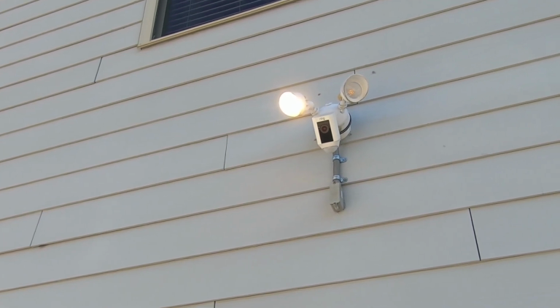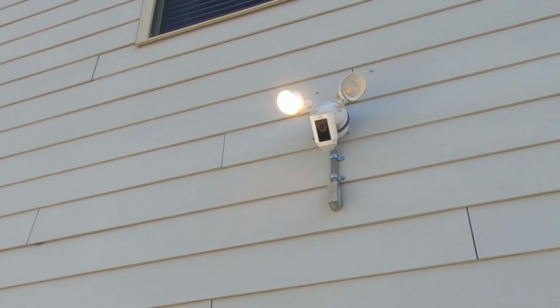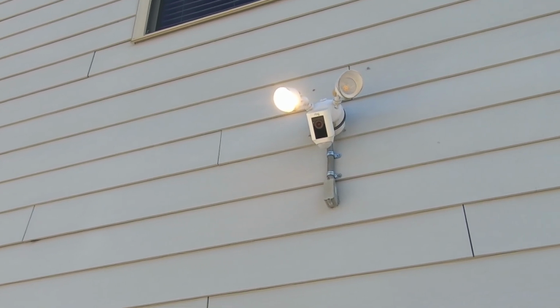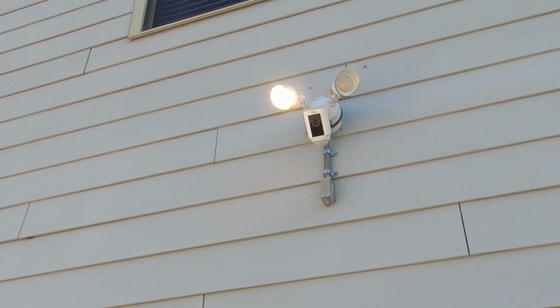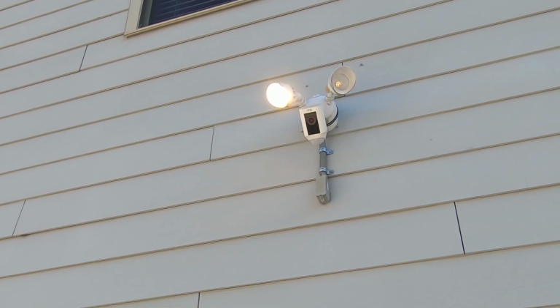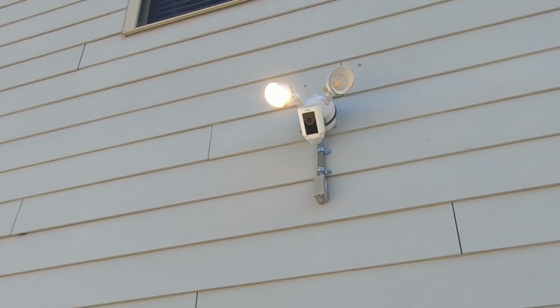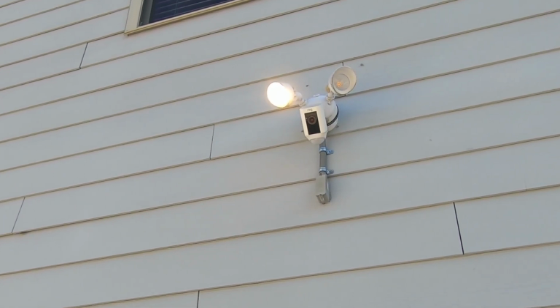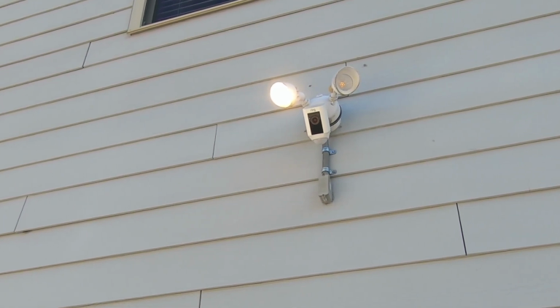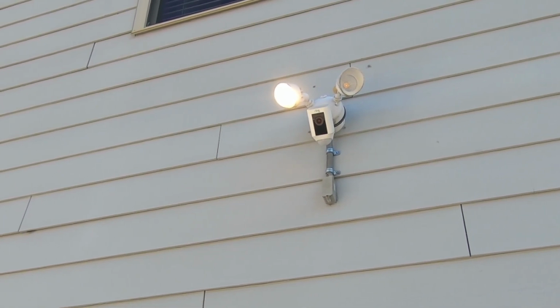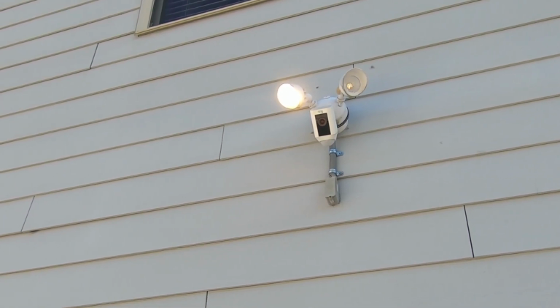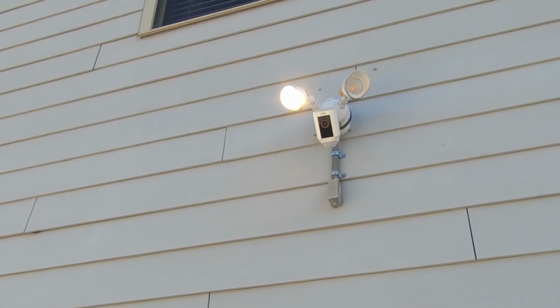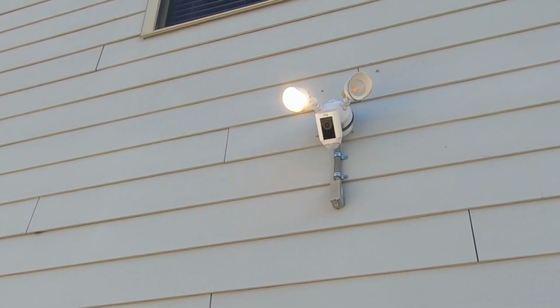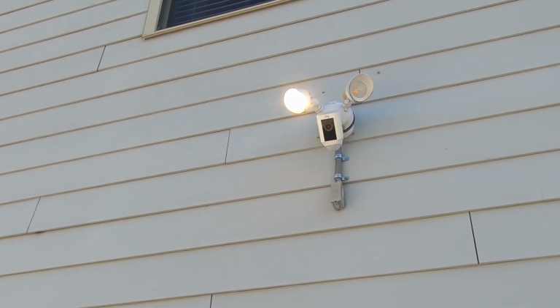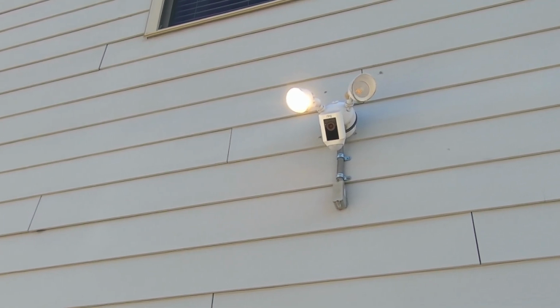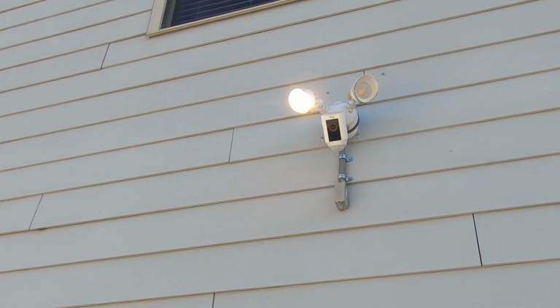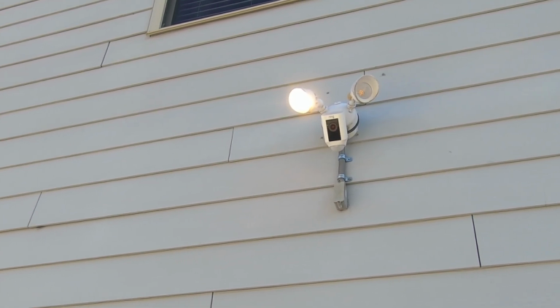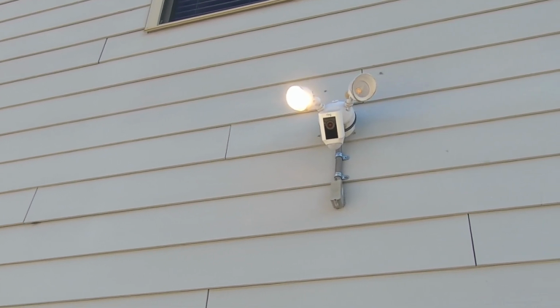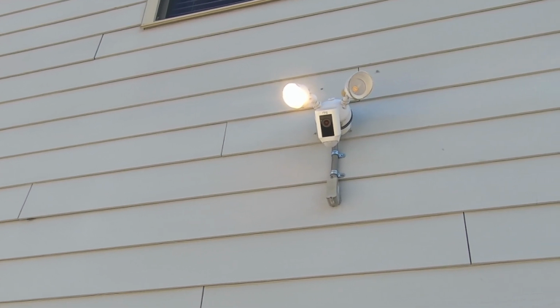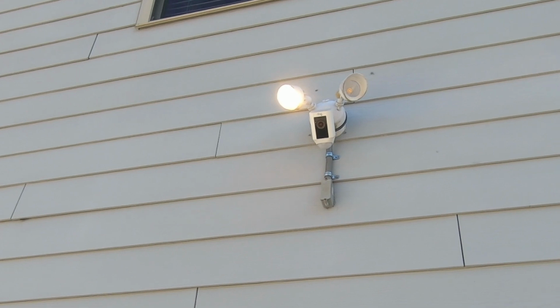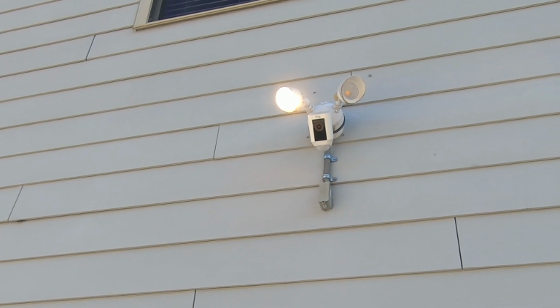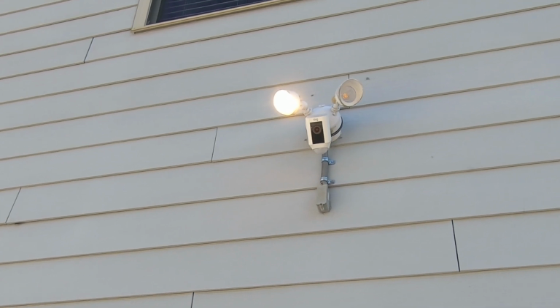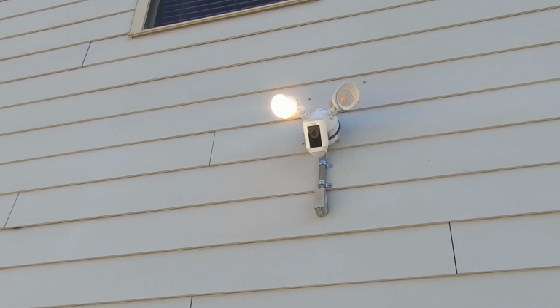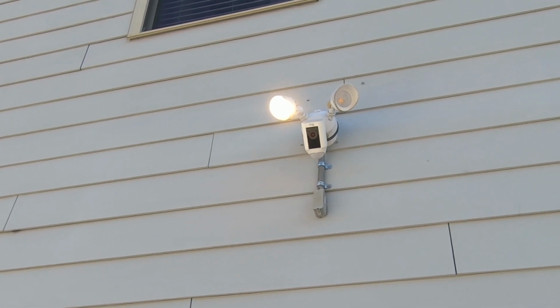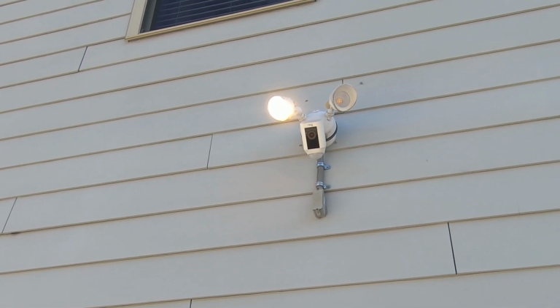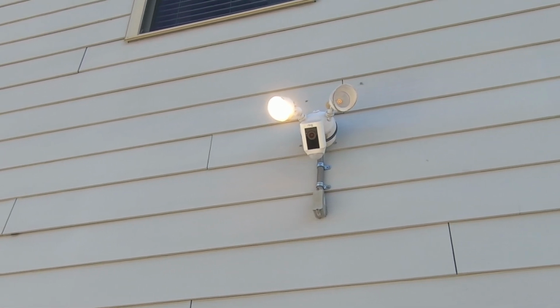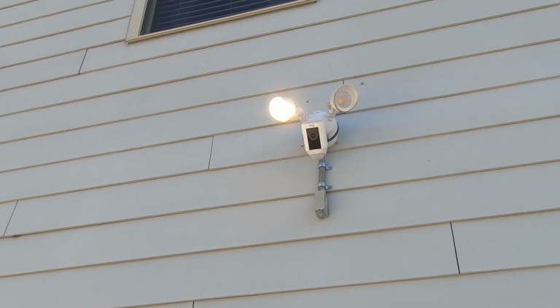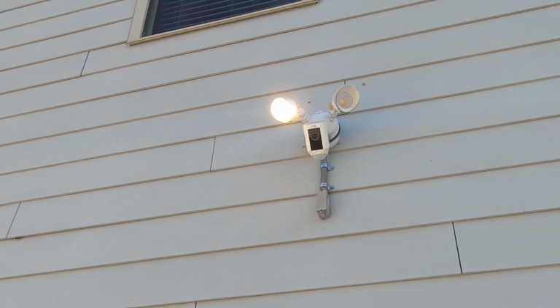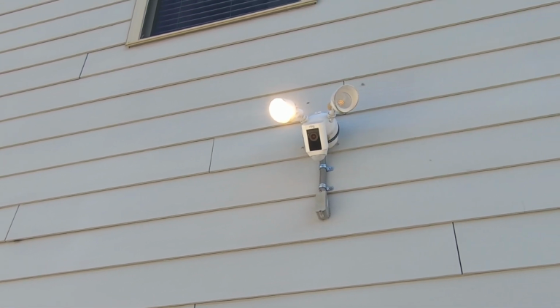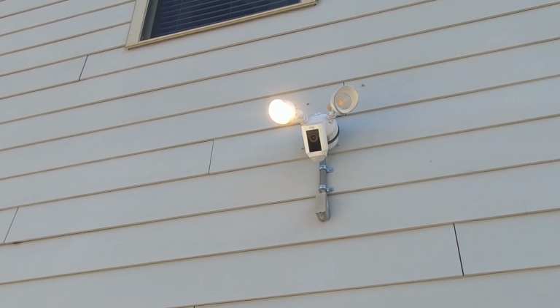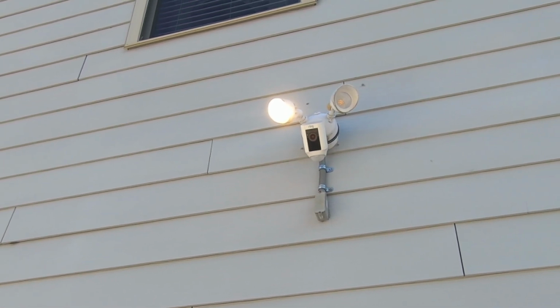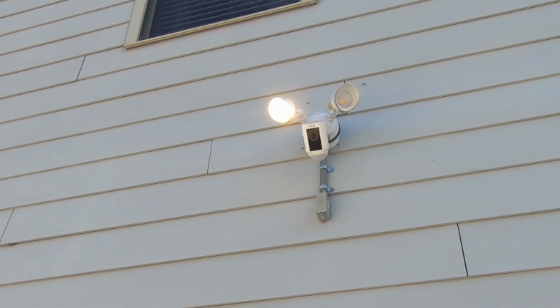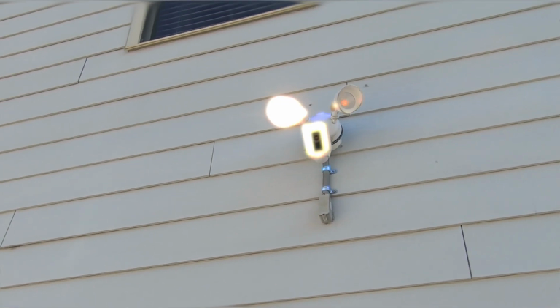I'm gonna climb up there and remove that off the wall. If you're gonna attempt something like this, remember to turn the power off at the breaker before you even attempt it.